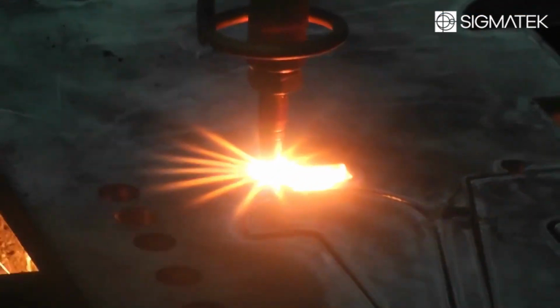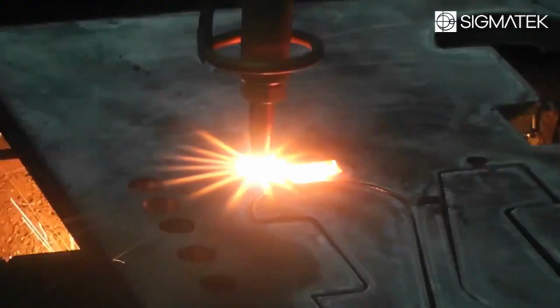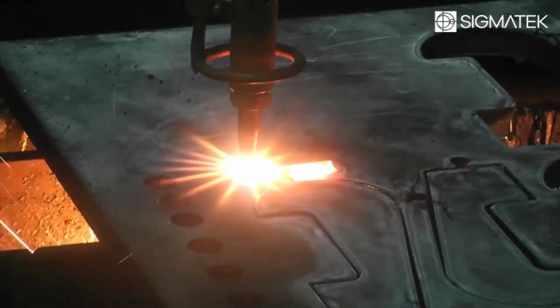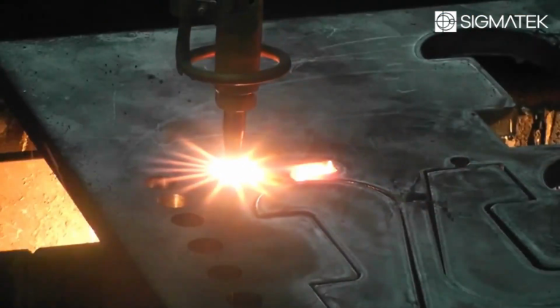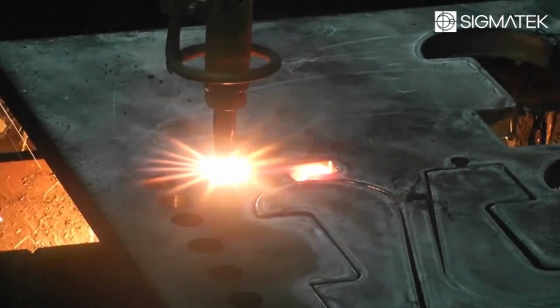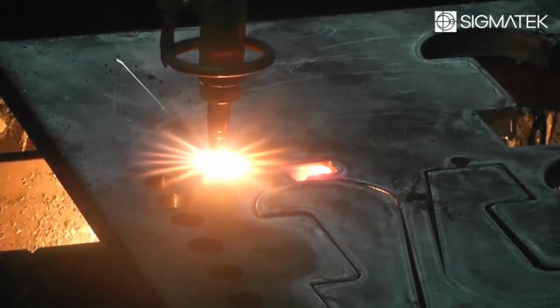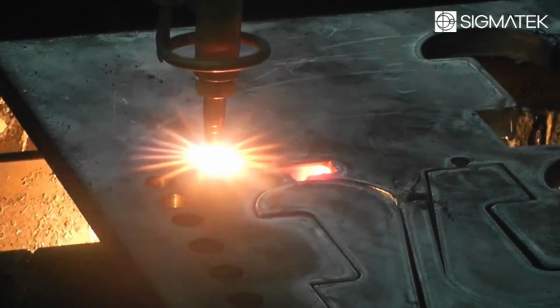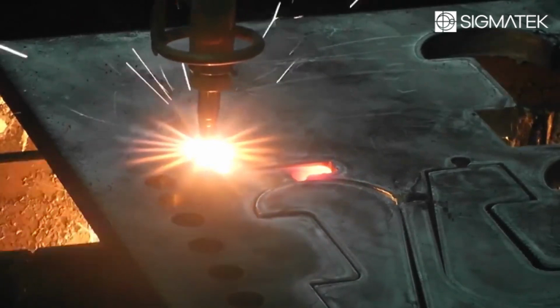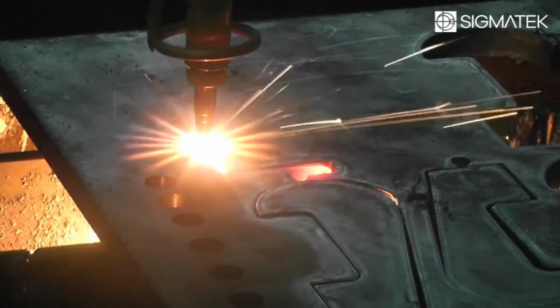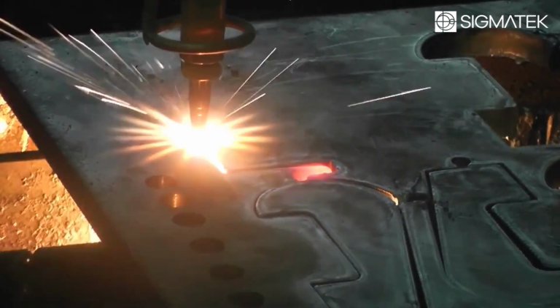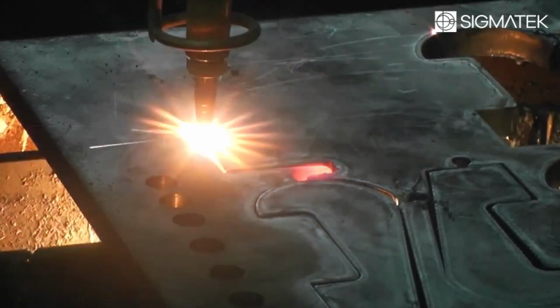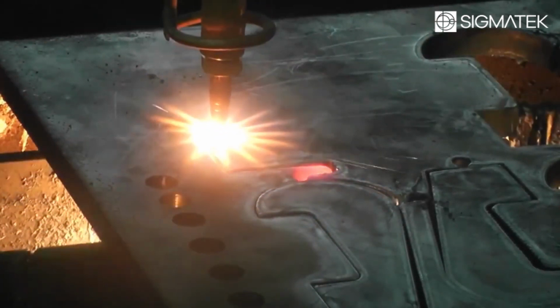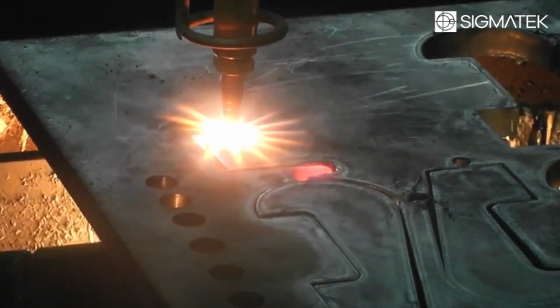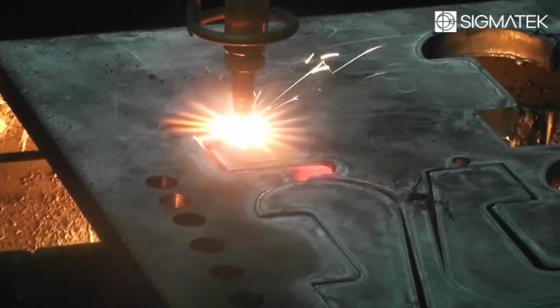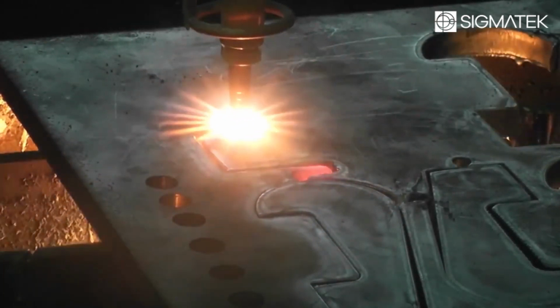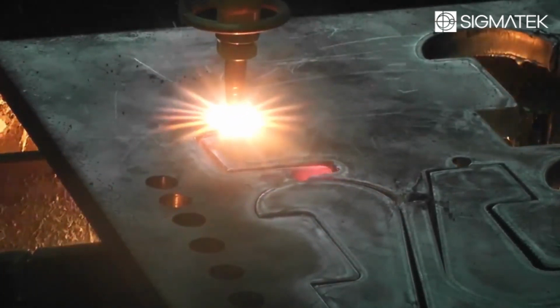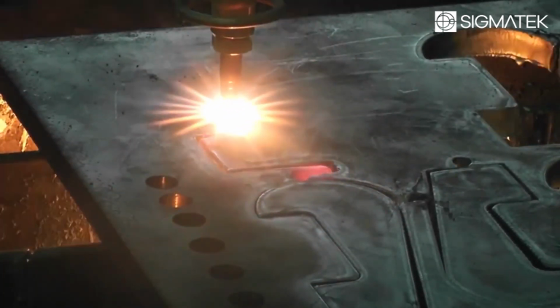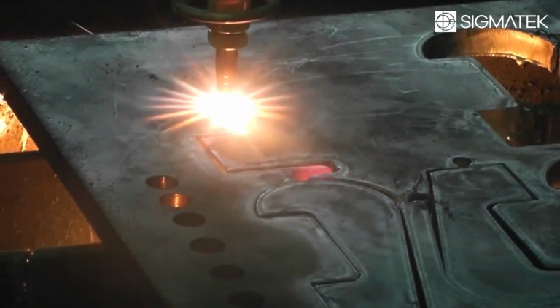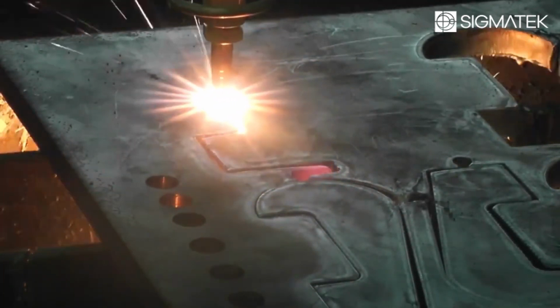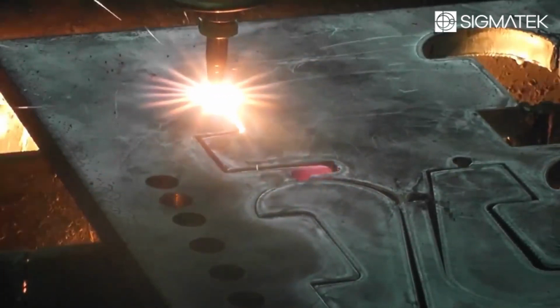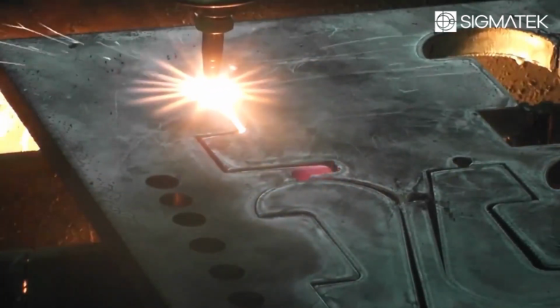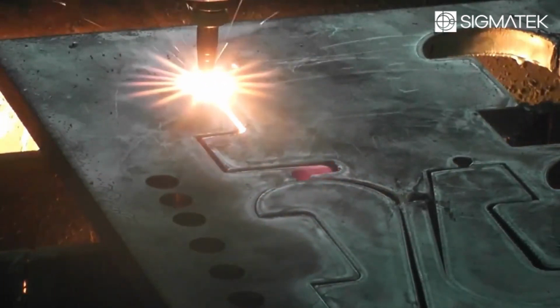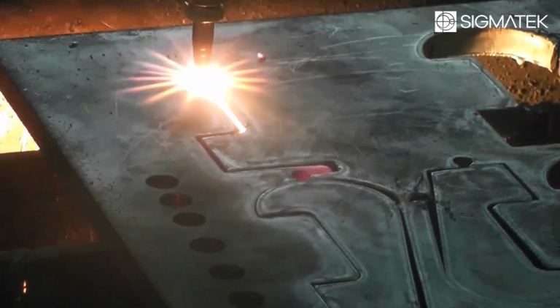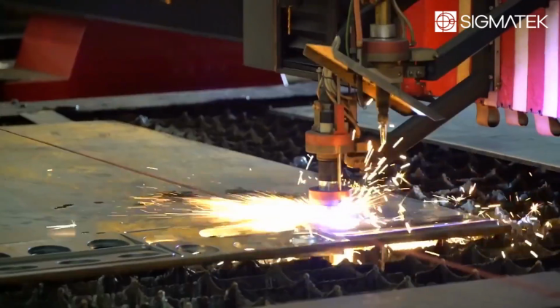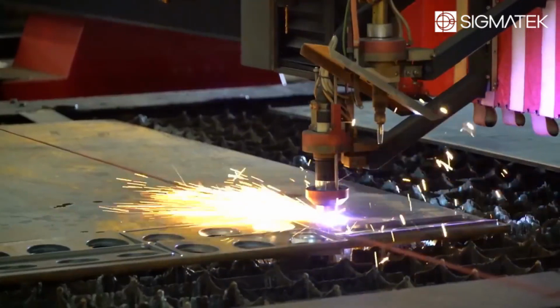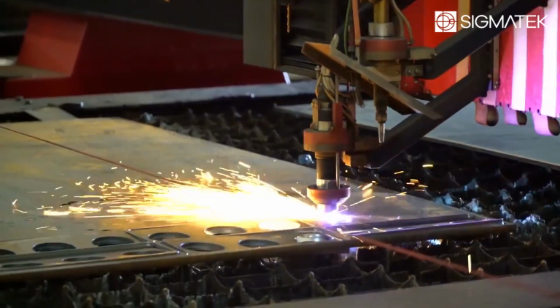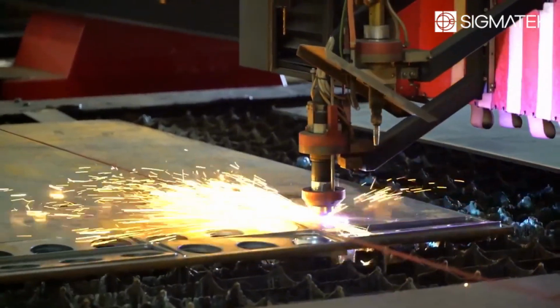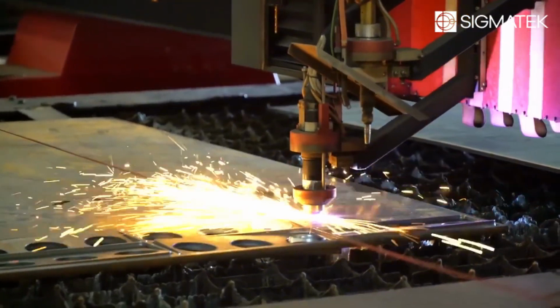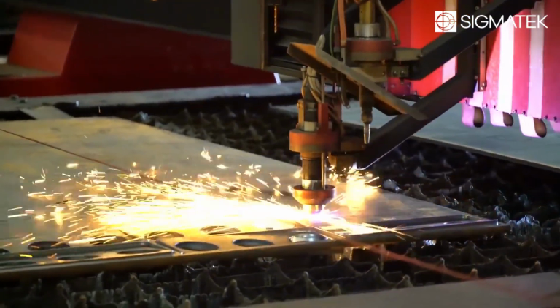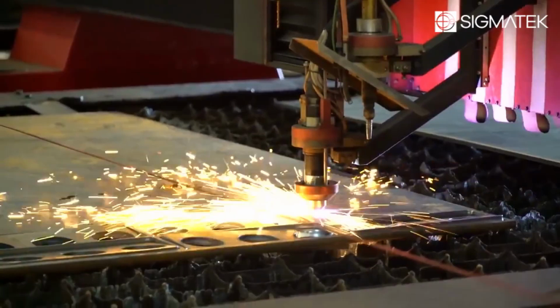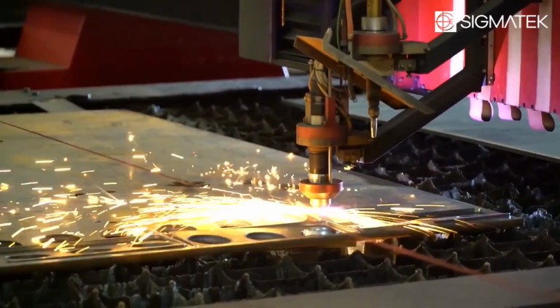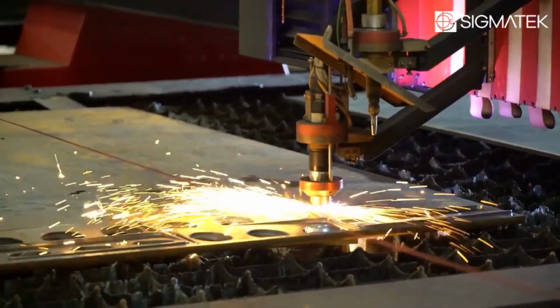This cuts down on sheet temperatures, increases the life of the consumable, and increases cutting time for your machine.